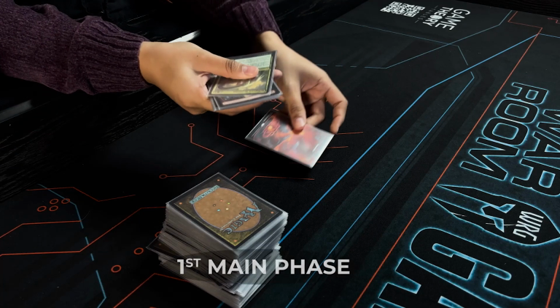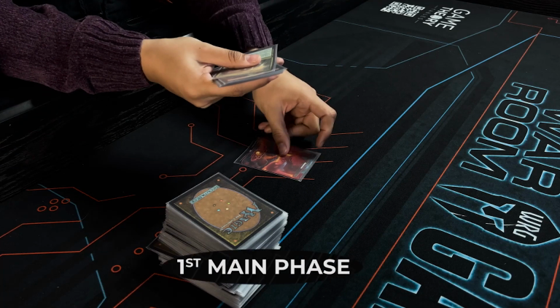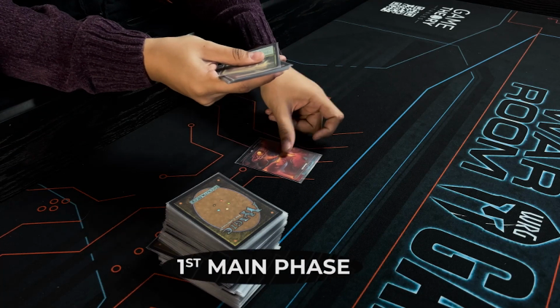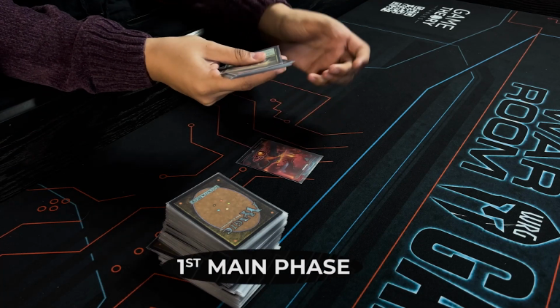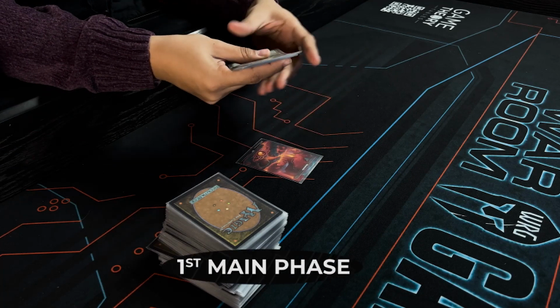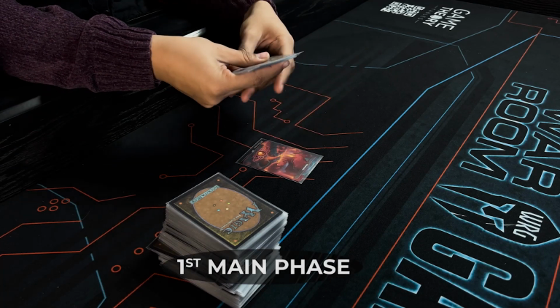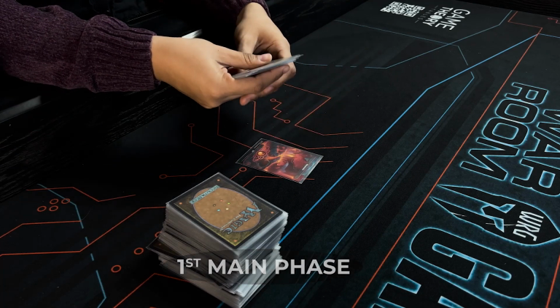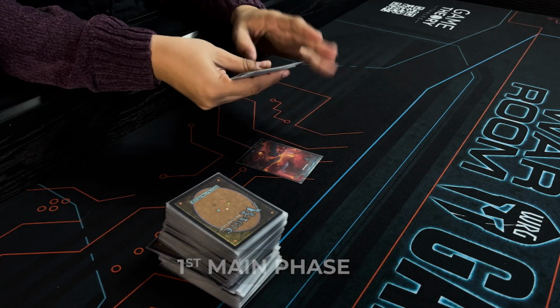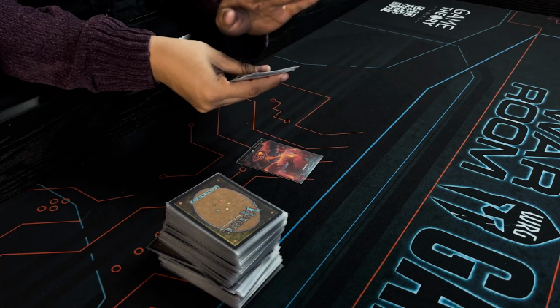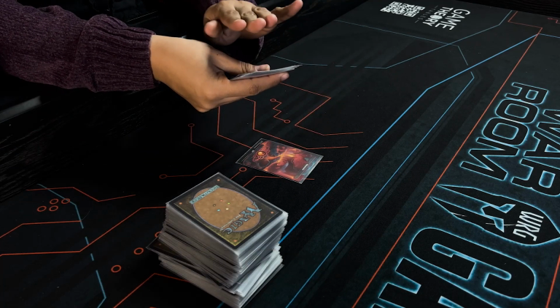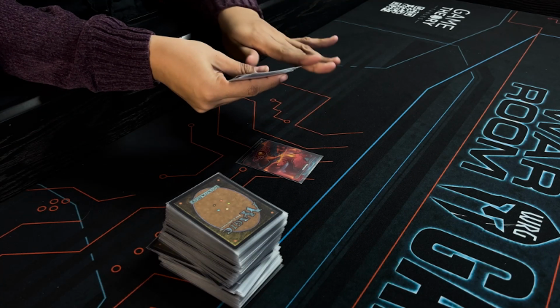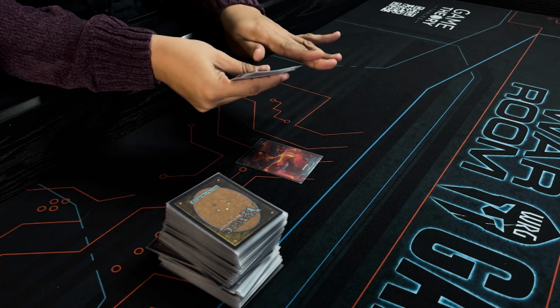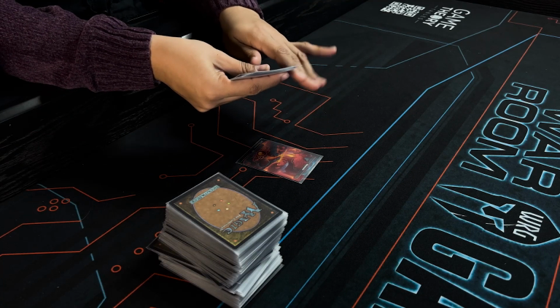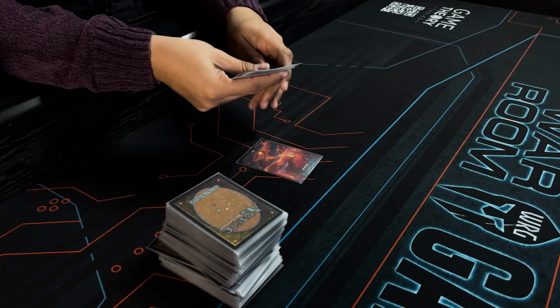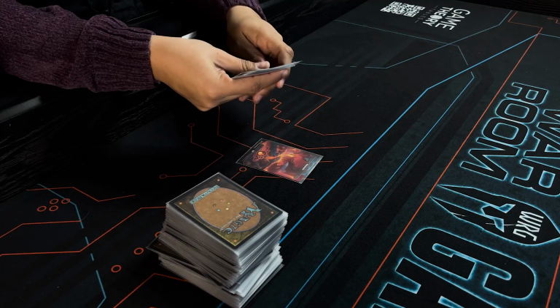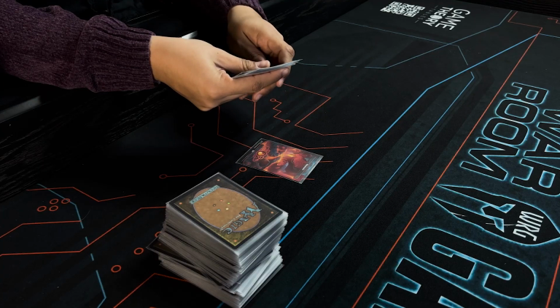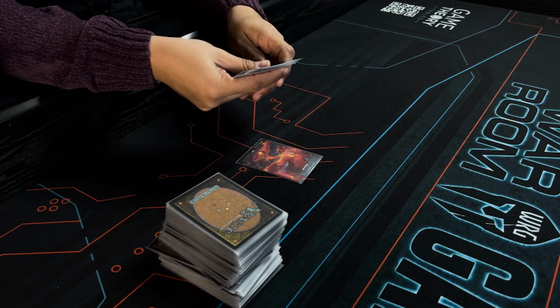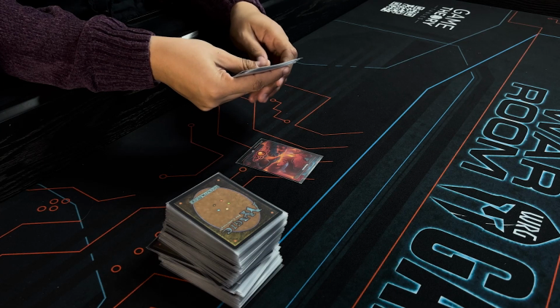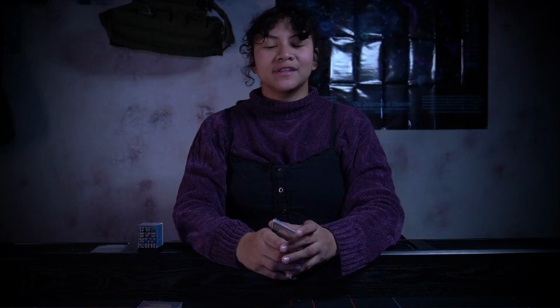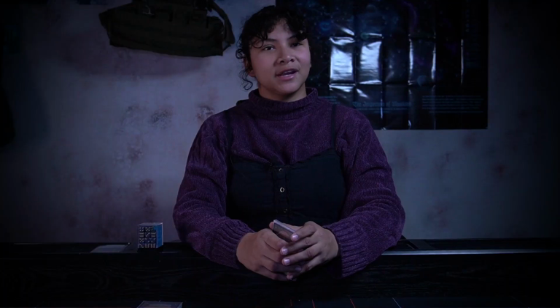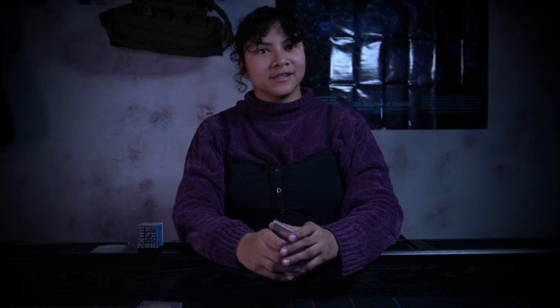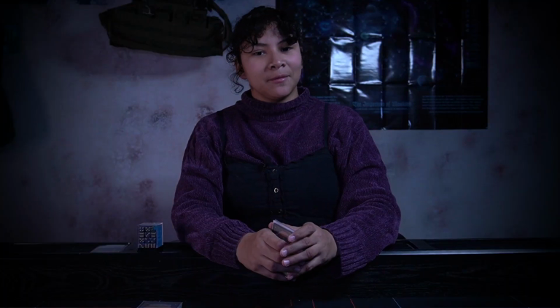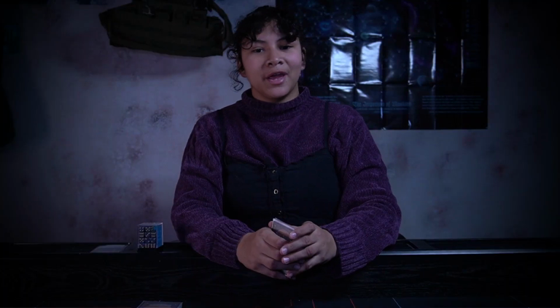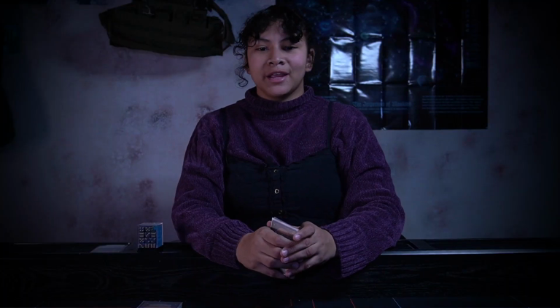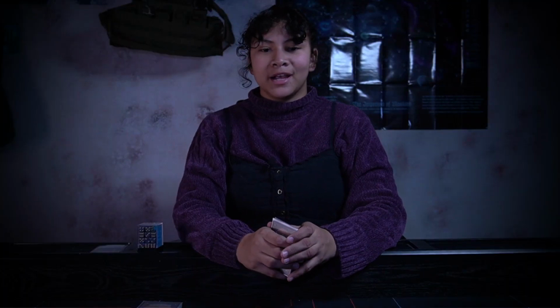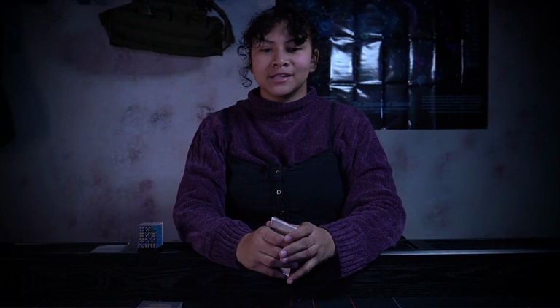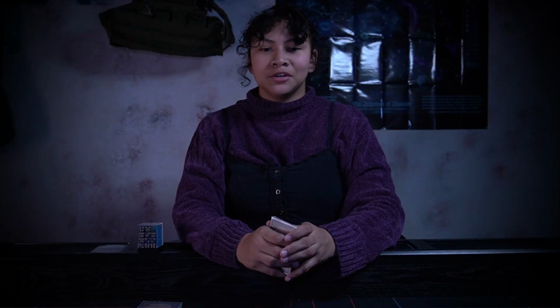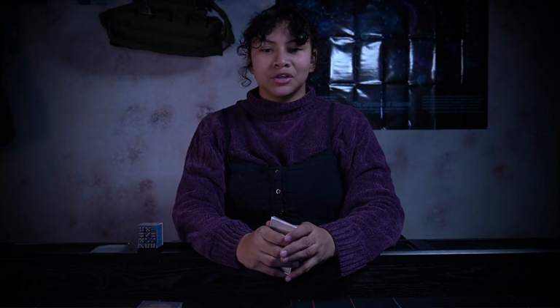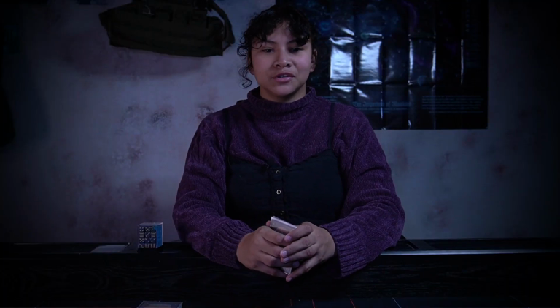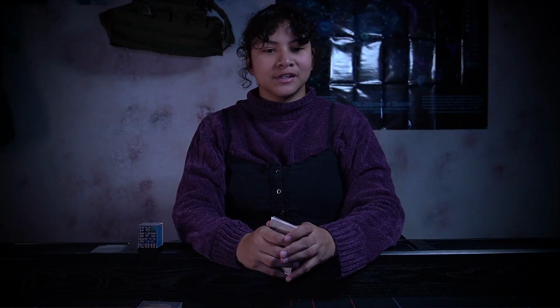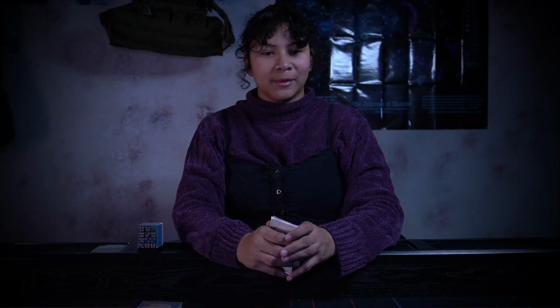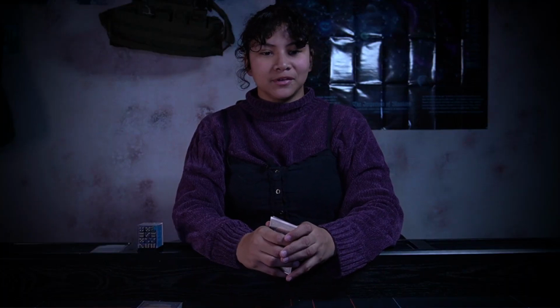Play your land for turn. Lands are your currency in this game, which leads us to the next step: casting creatures and spells.